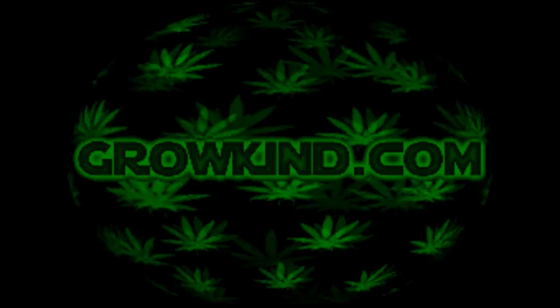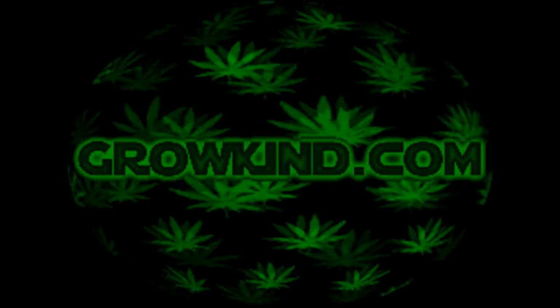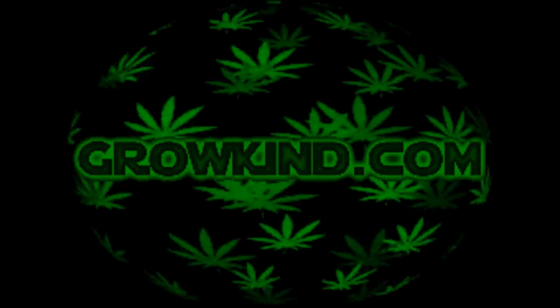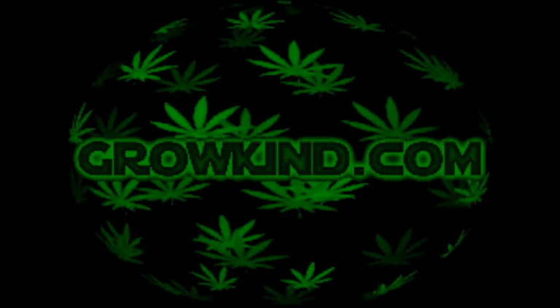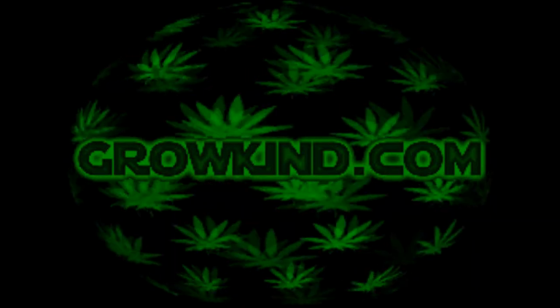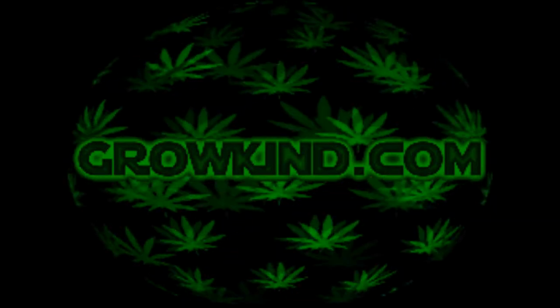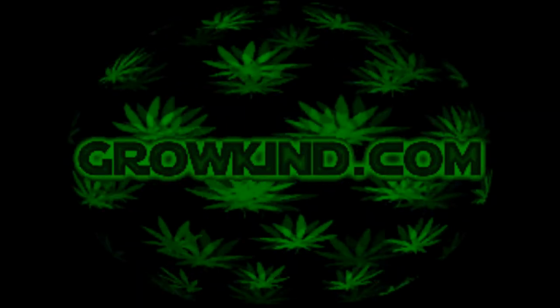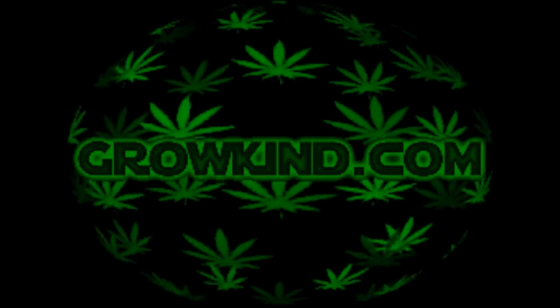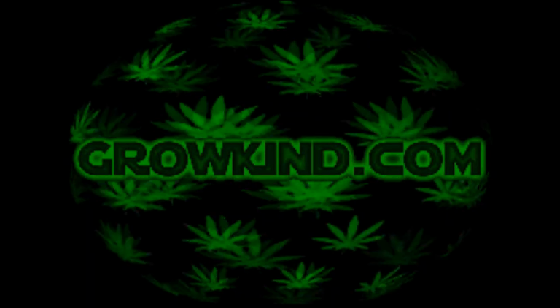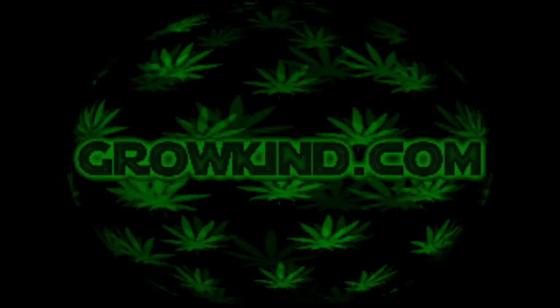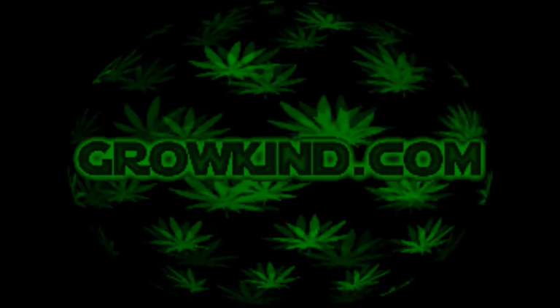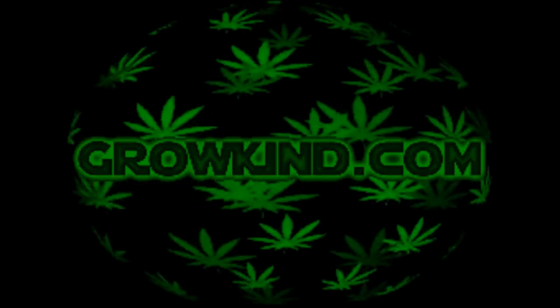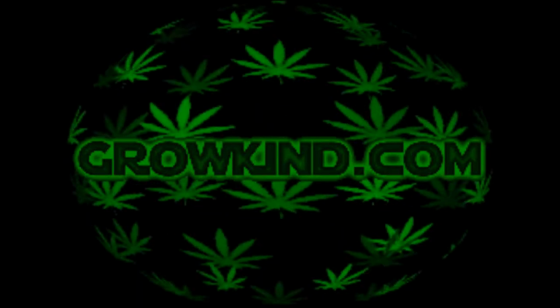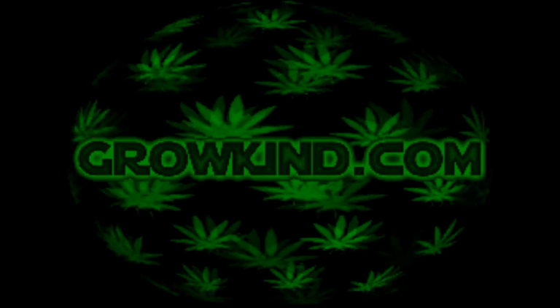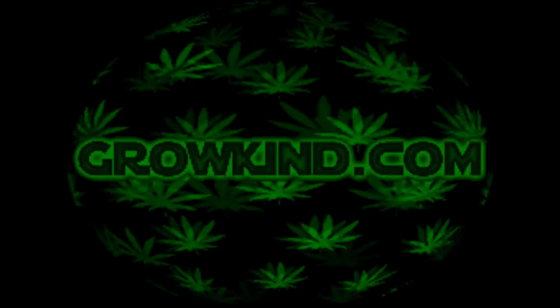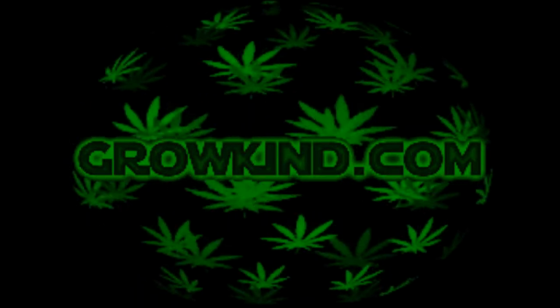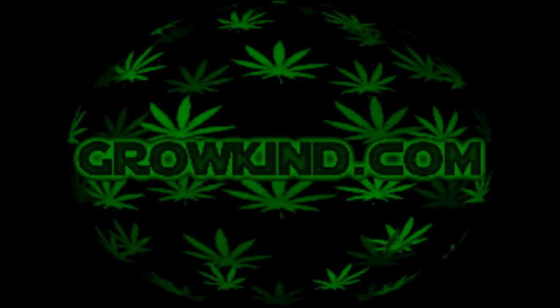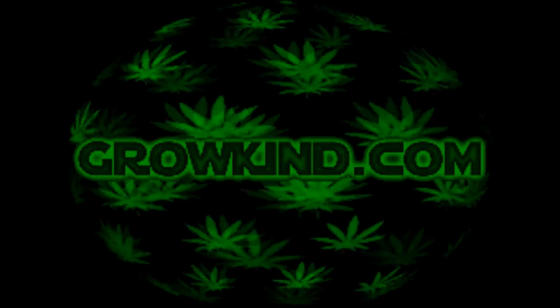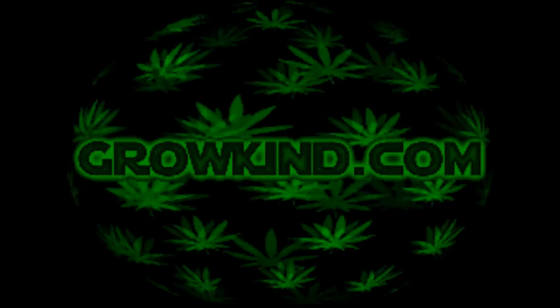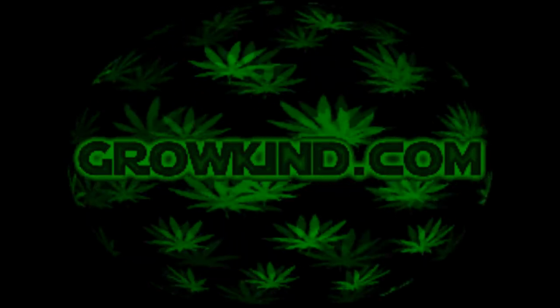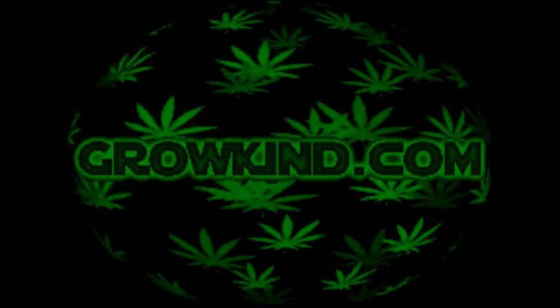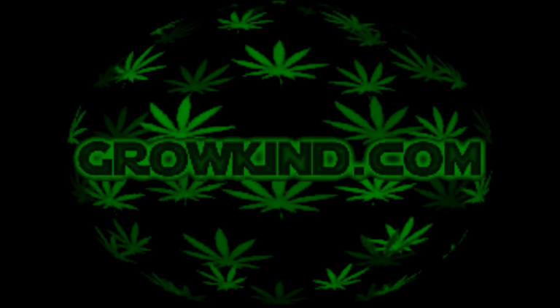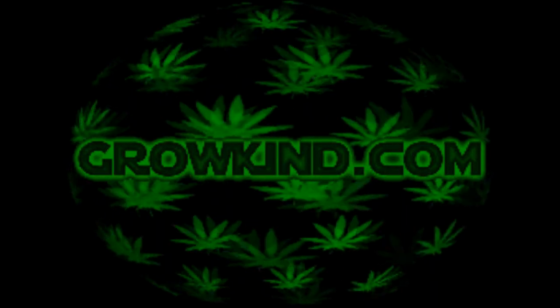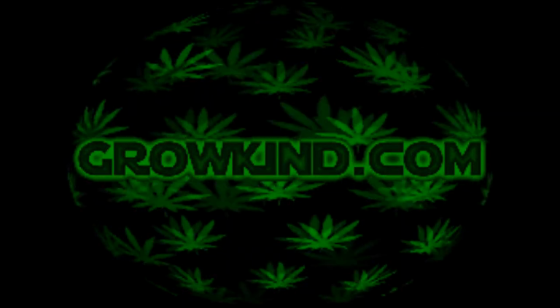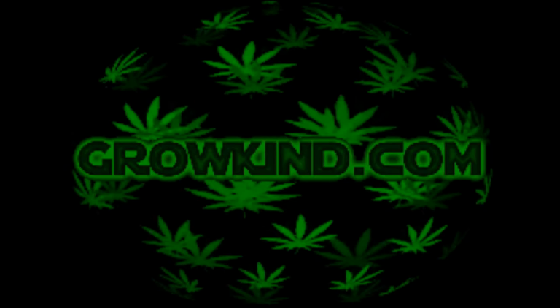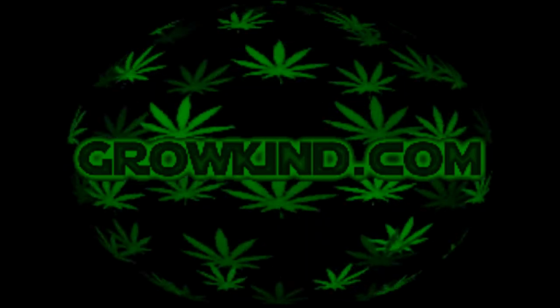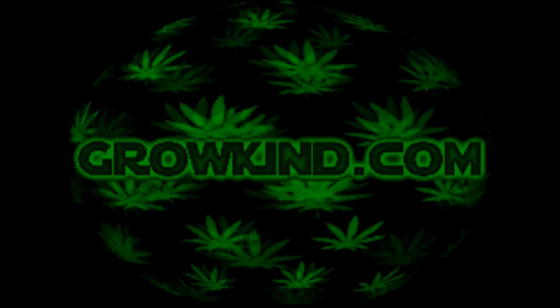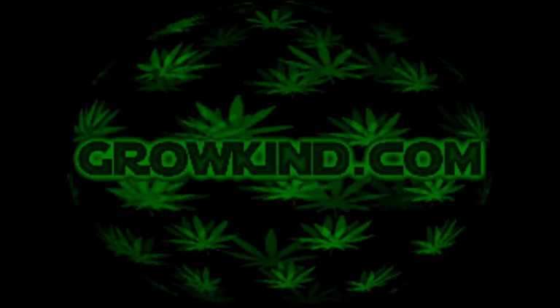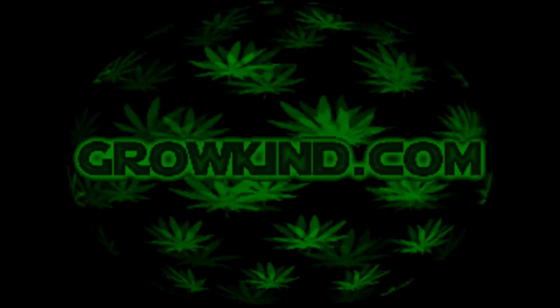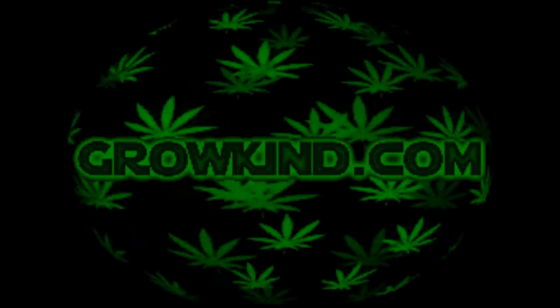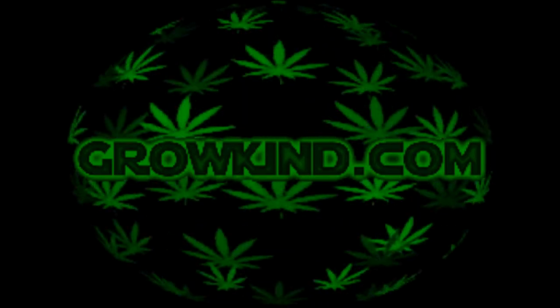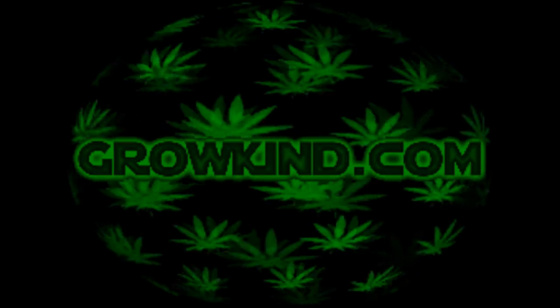Welcome to GrowKind Television. Thank you for stopping in today, and we hope you enjoy the show.